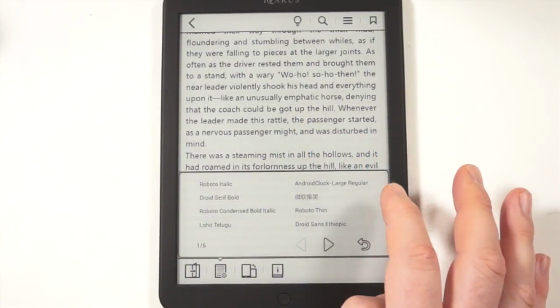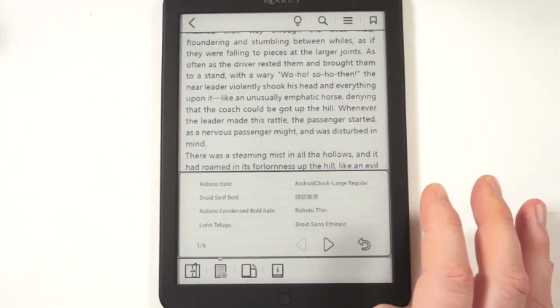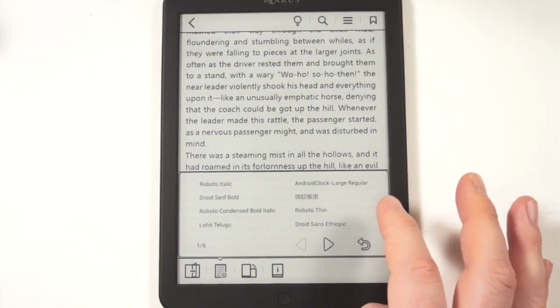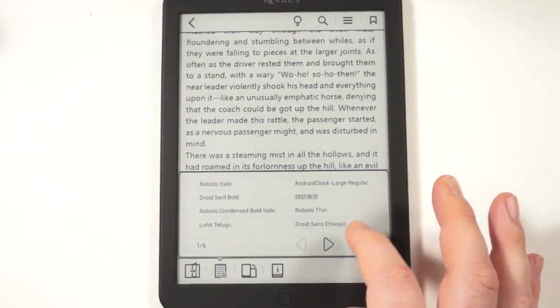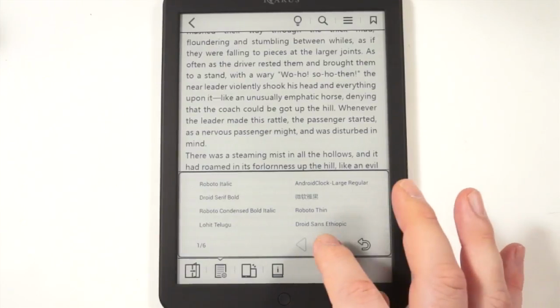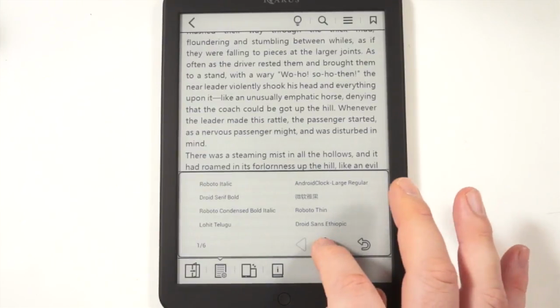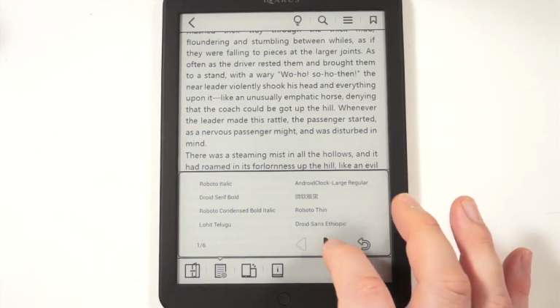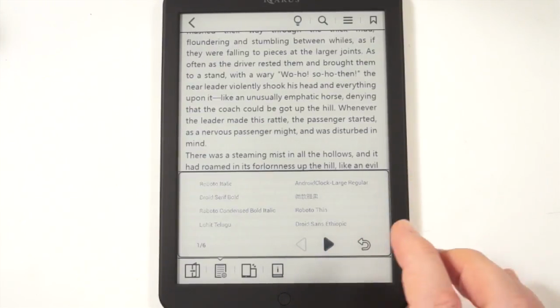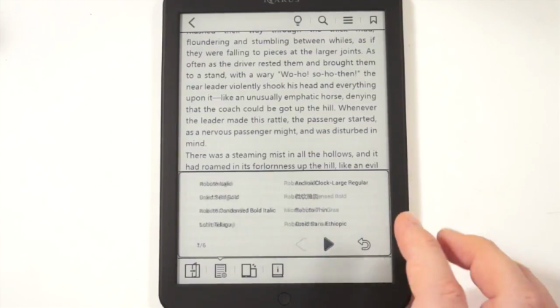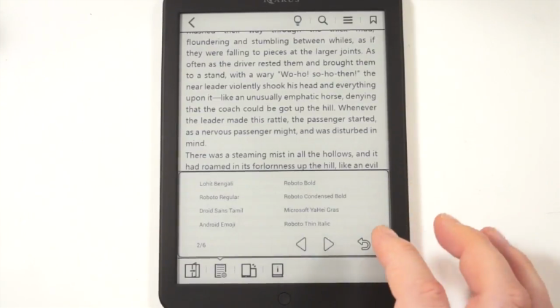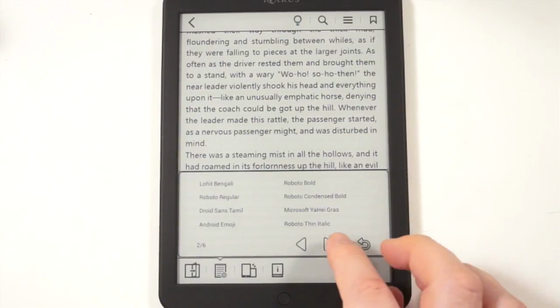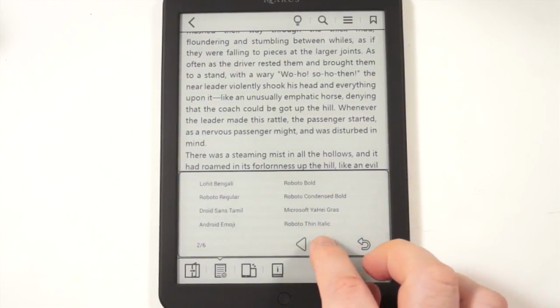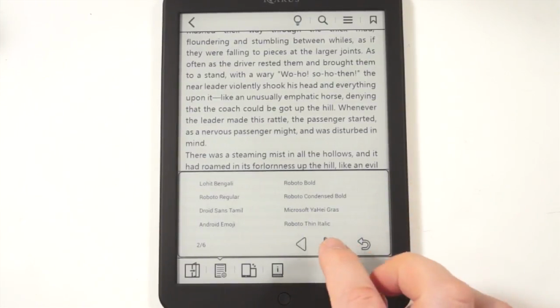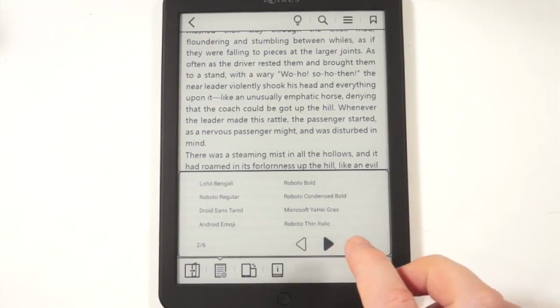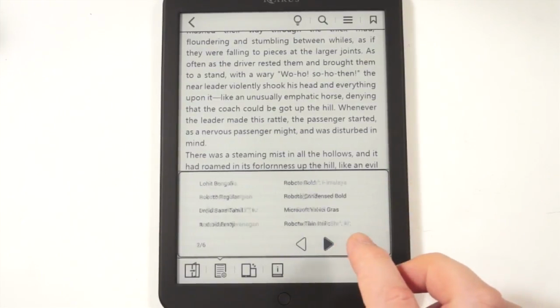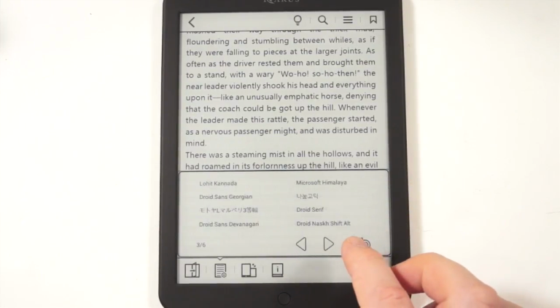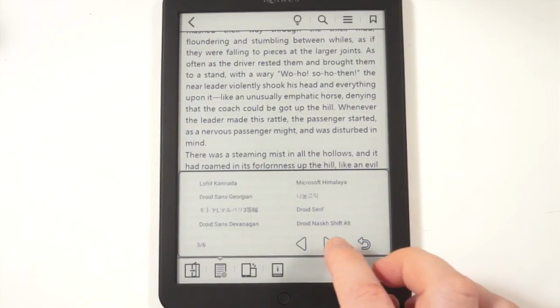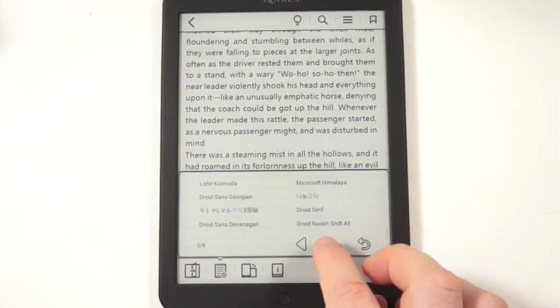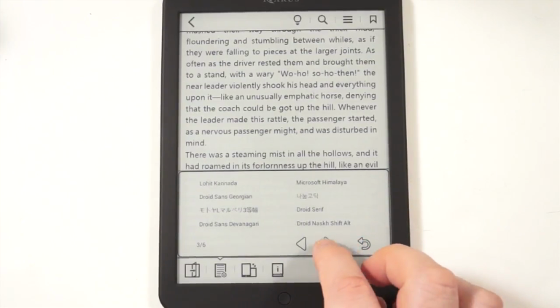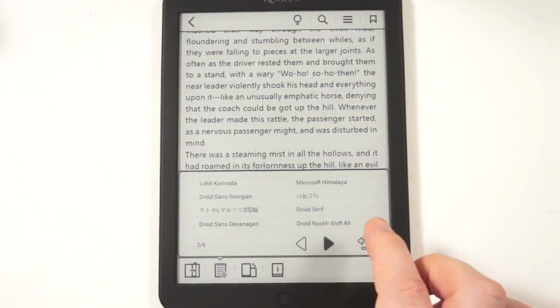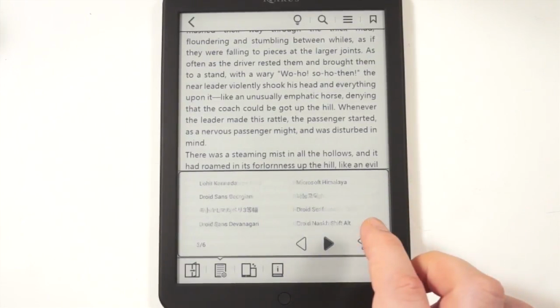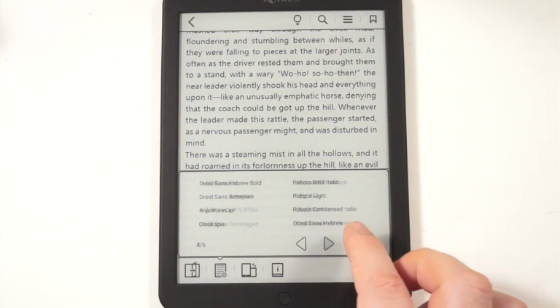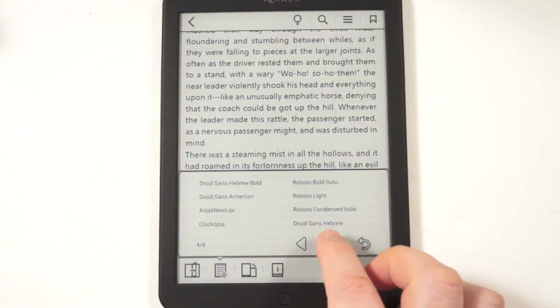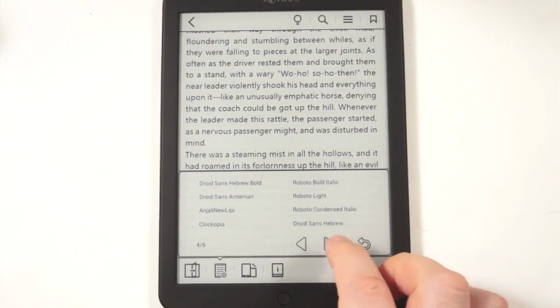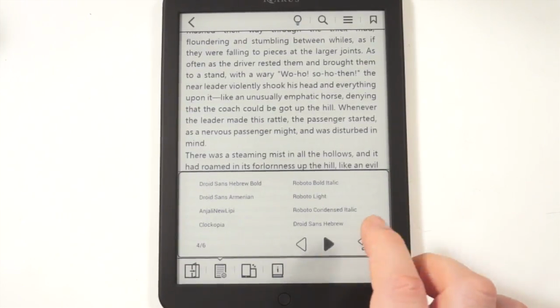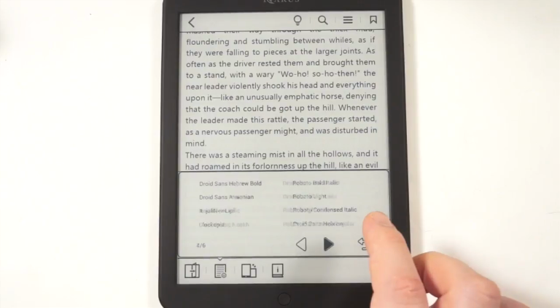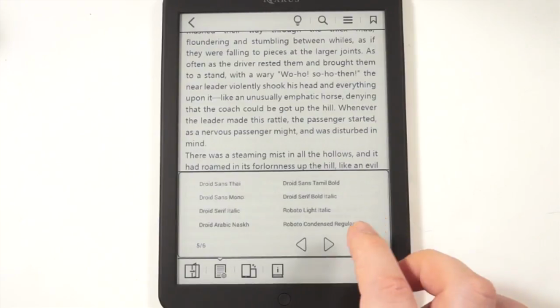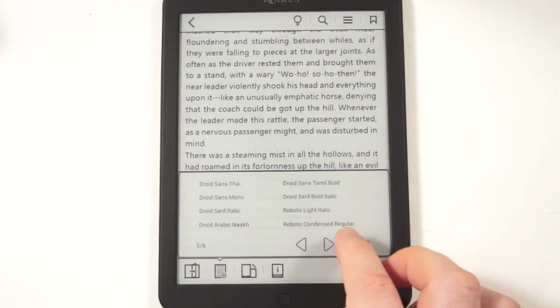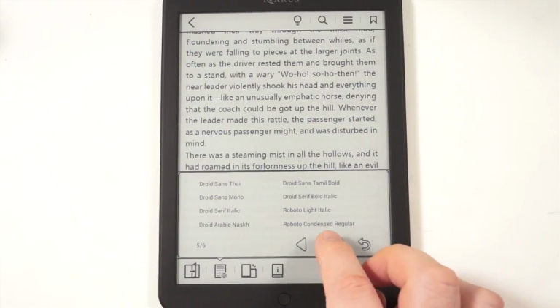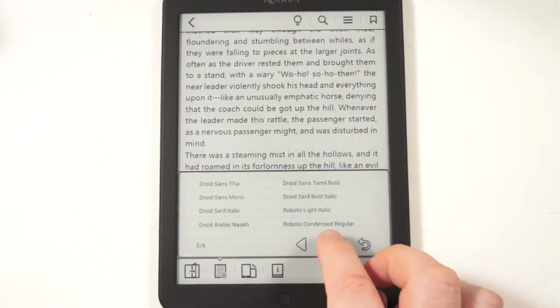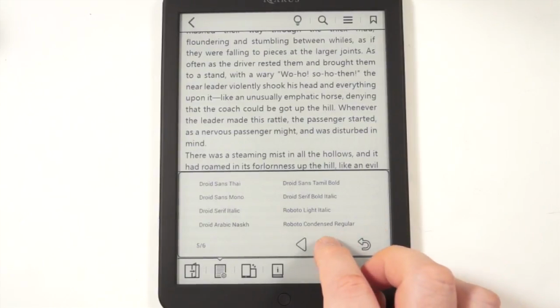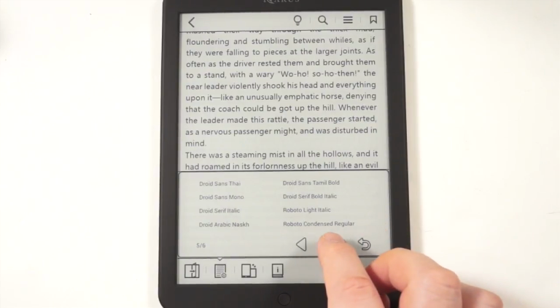You can easily adjust the font size and see the changes dynamically in real time. There are also a number of fonts — six pages of fonts — and you can easily install your own.